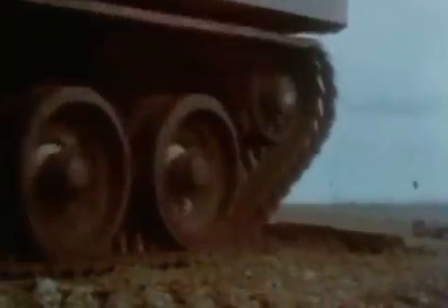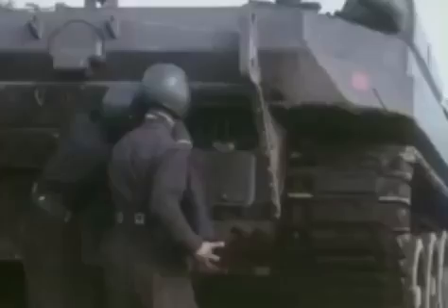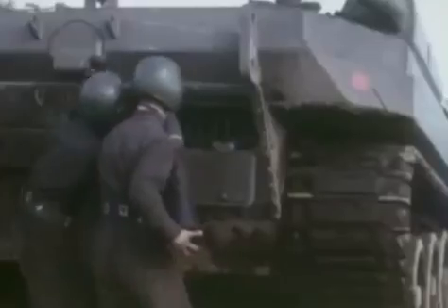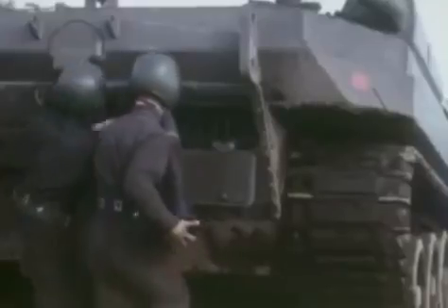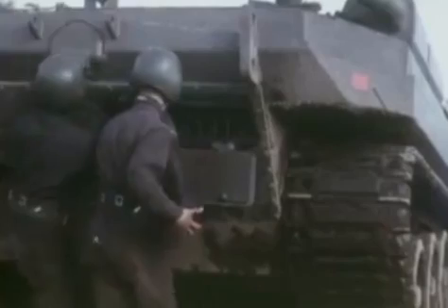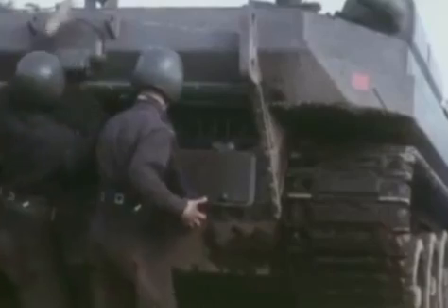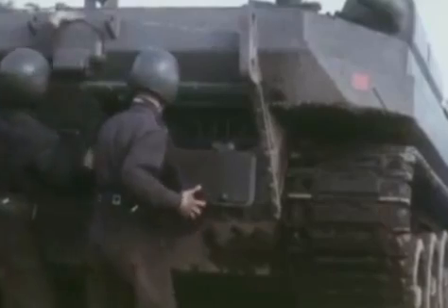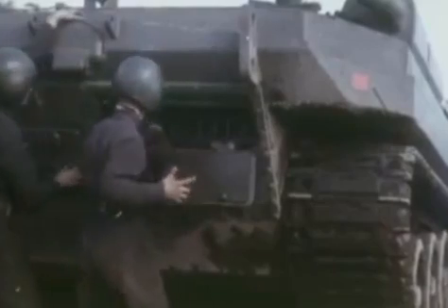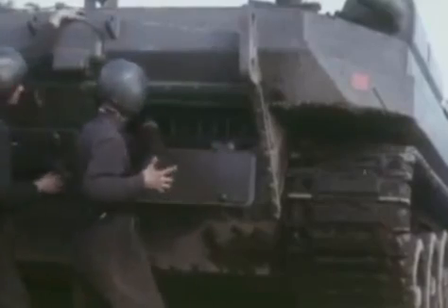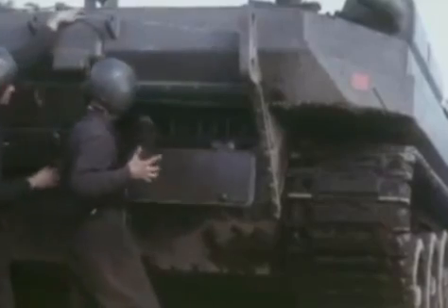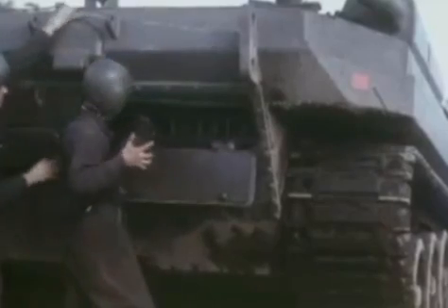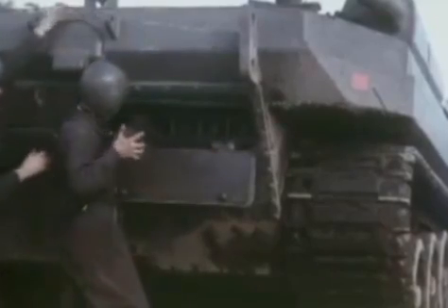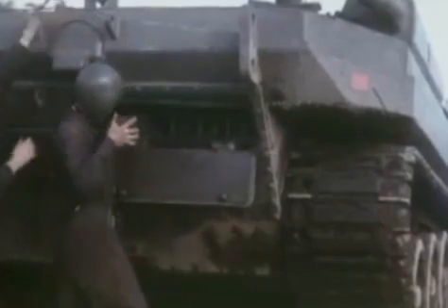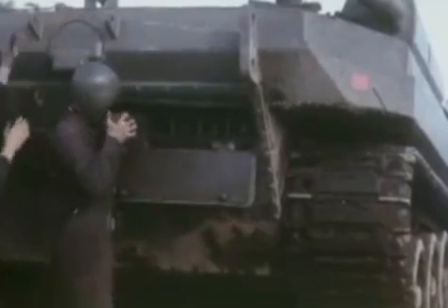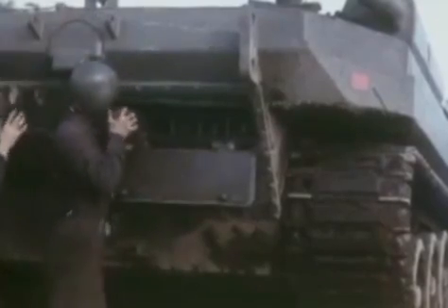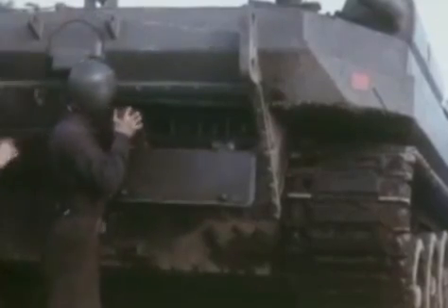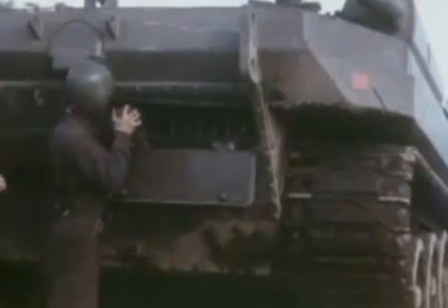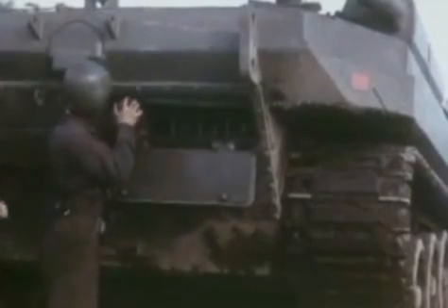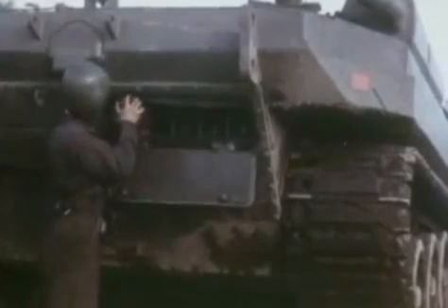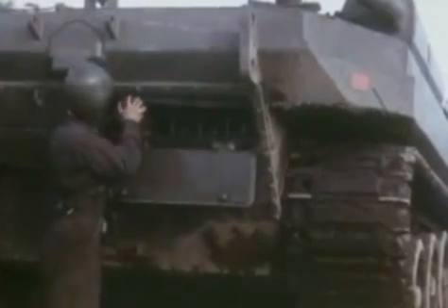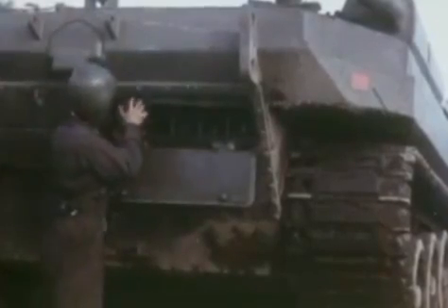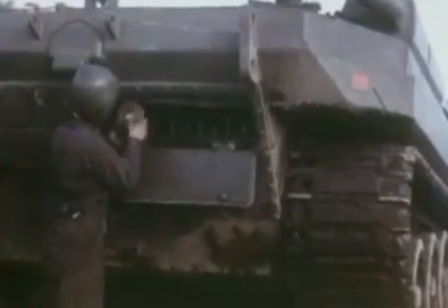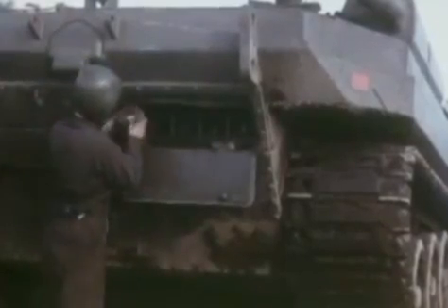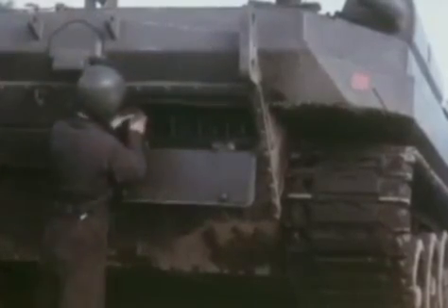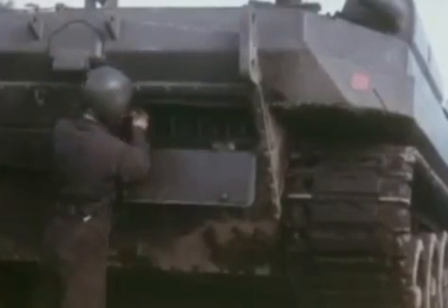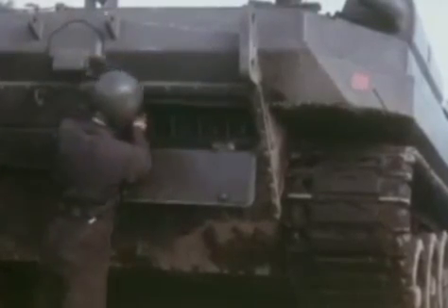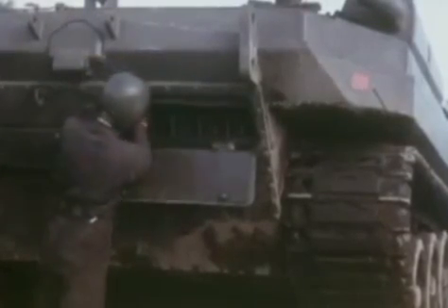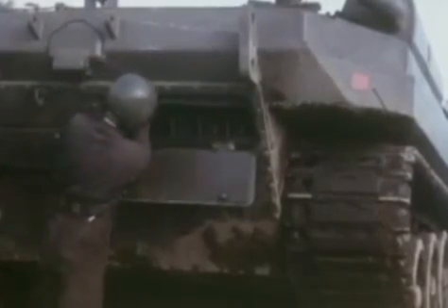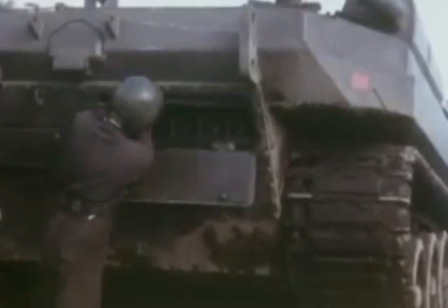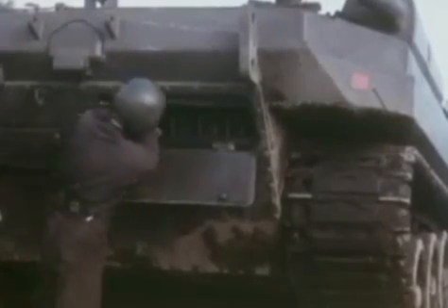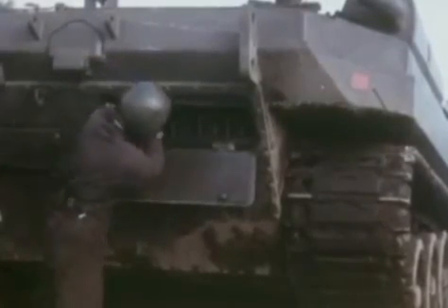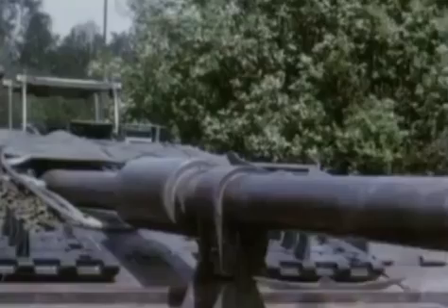At the tank's rear, the automatic loader is fed to capacity with 50 rounds.